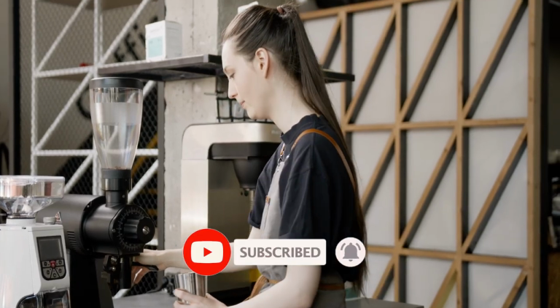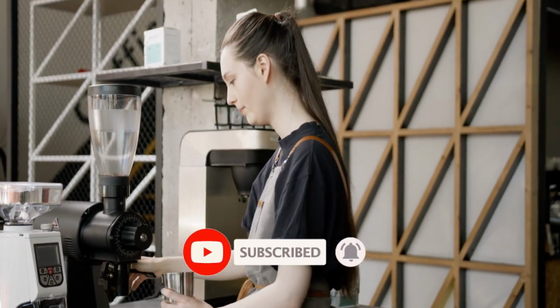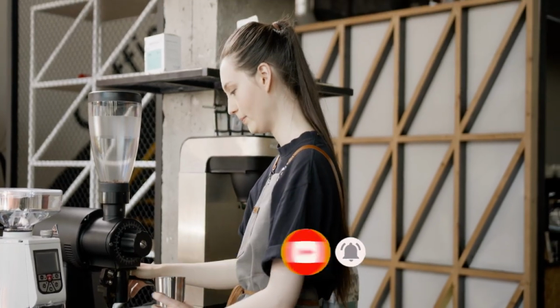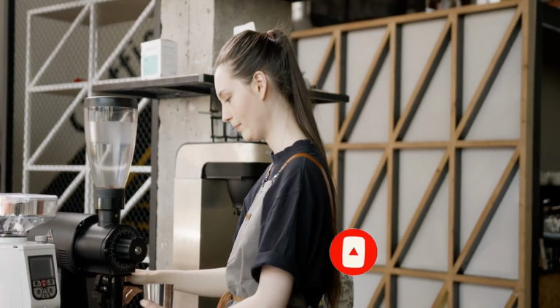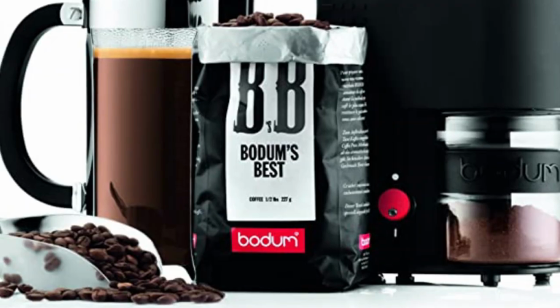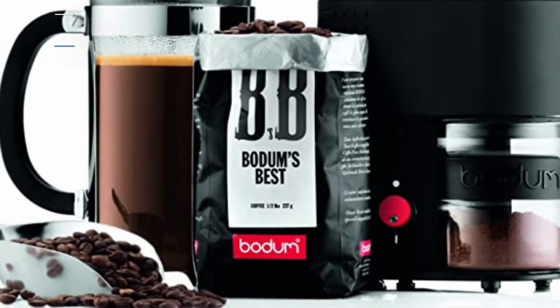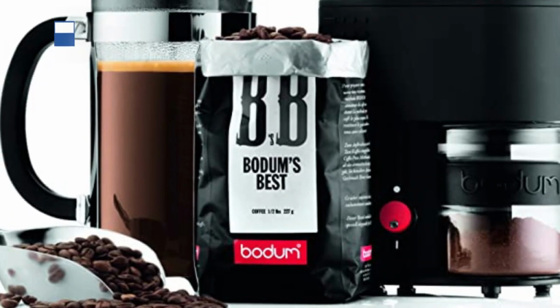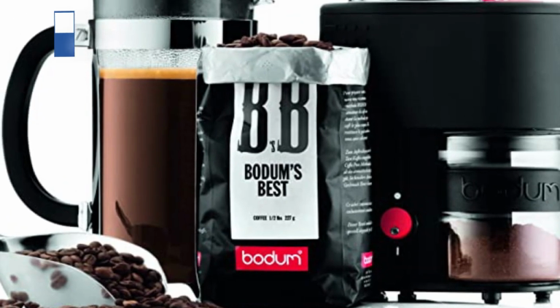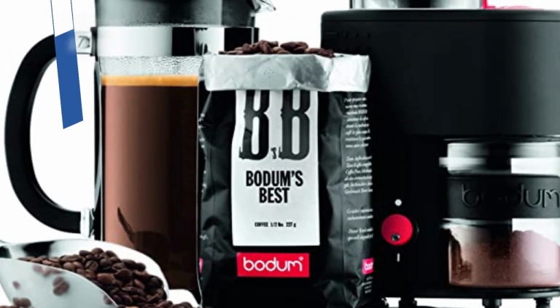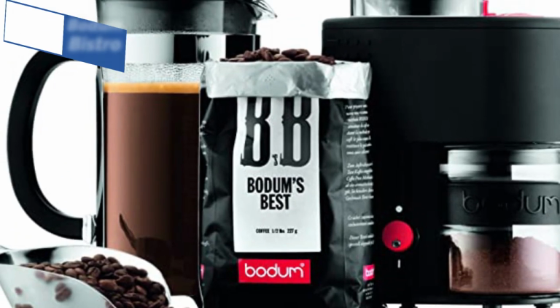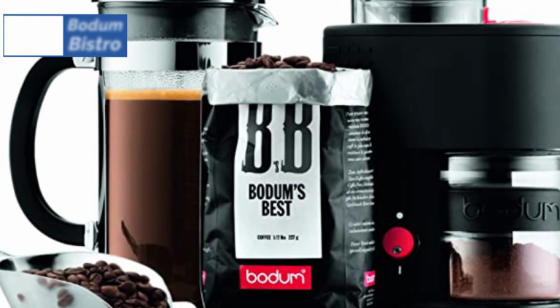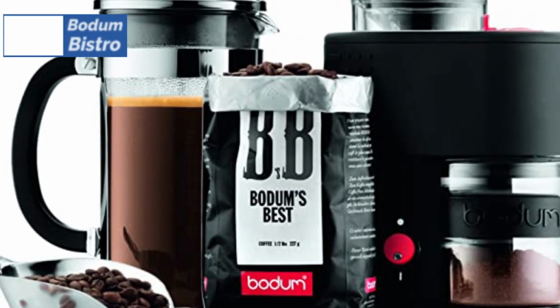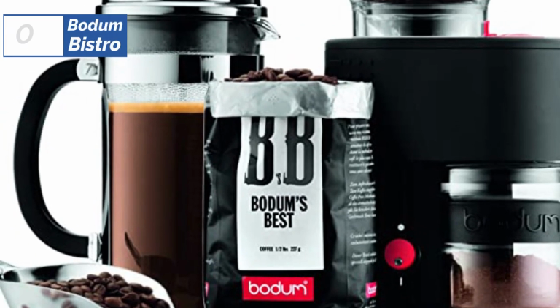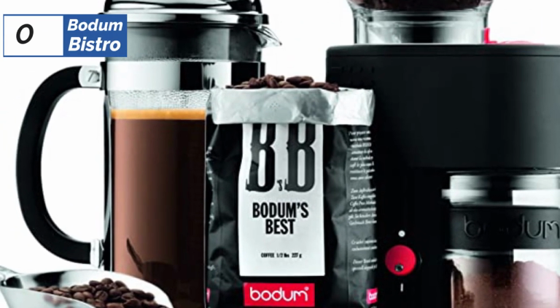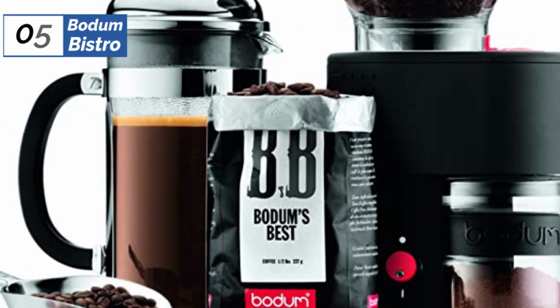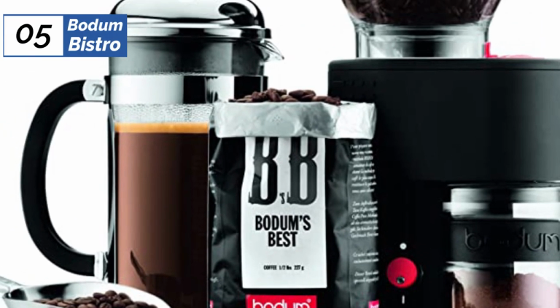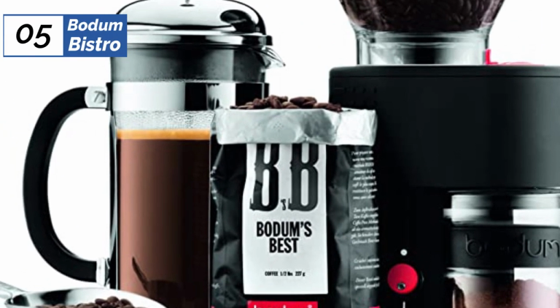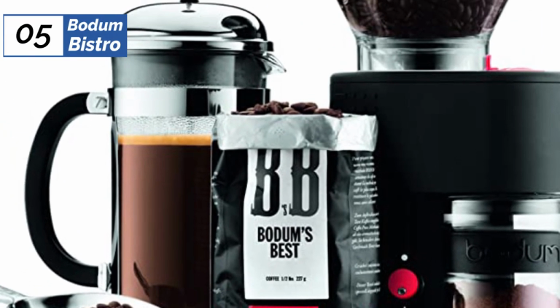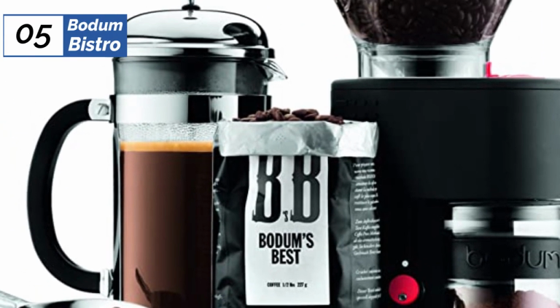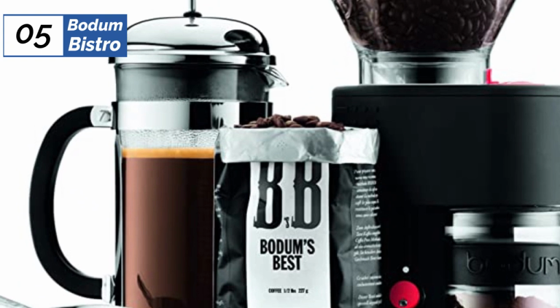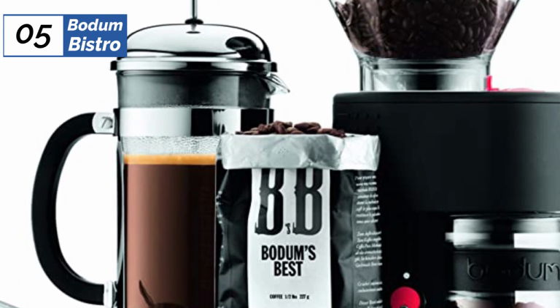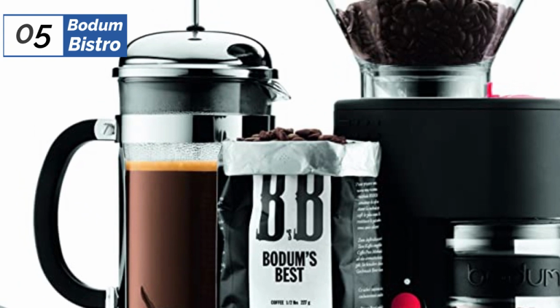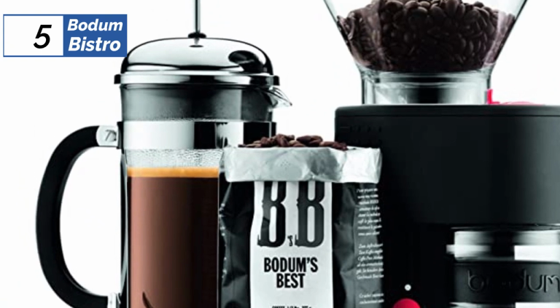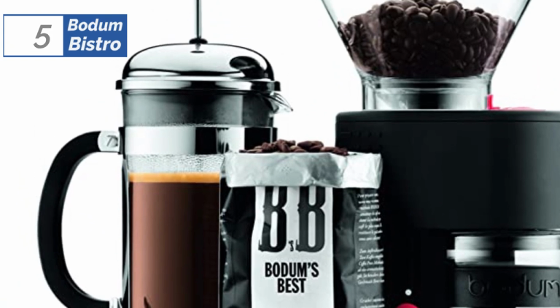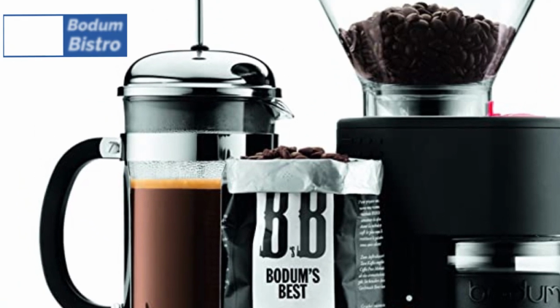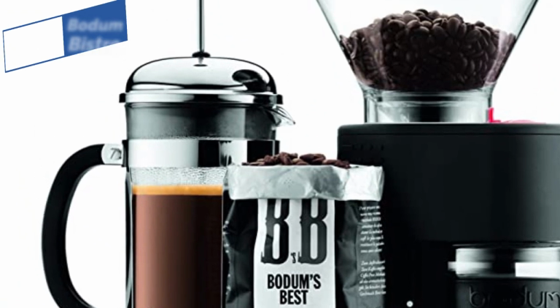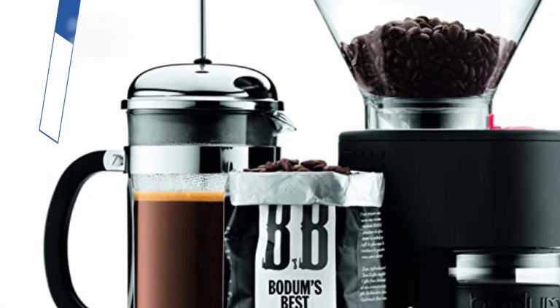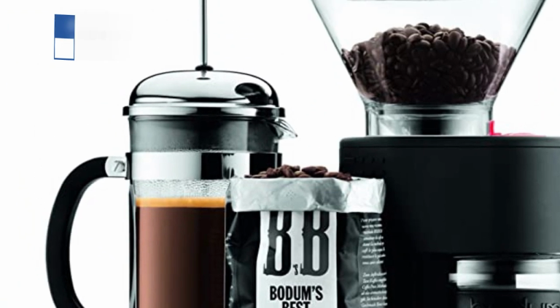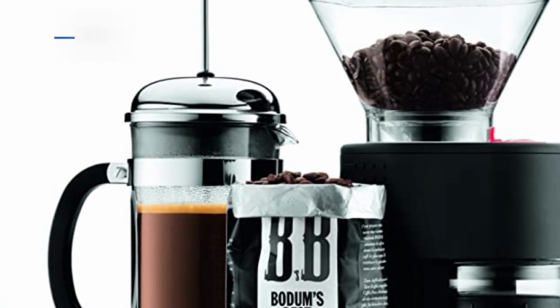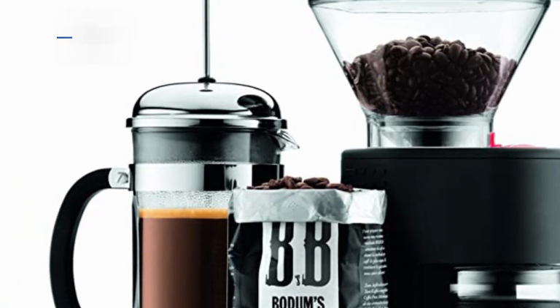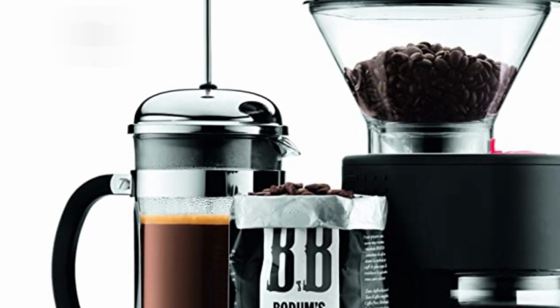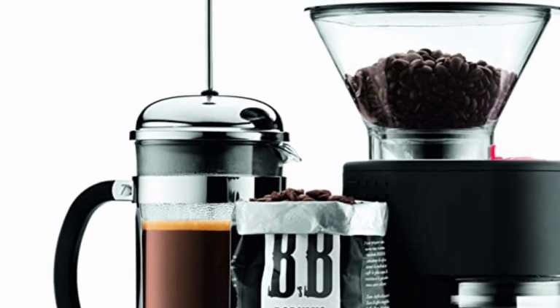Now let's get started. At the fifth position of our list, we have Bottom Bistro, known as the best bang for the buck available in 2023.